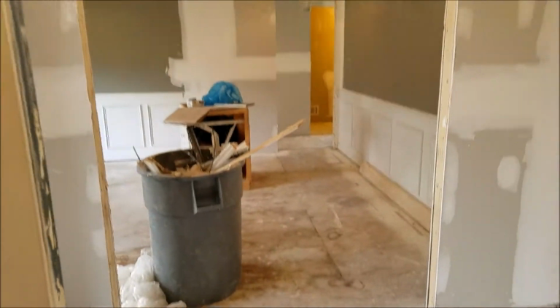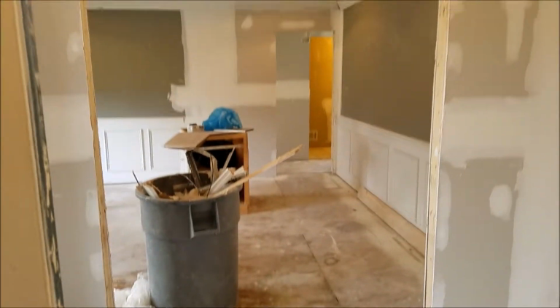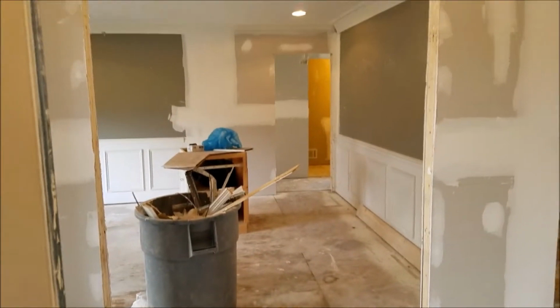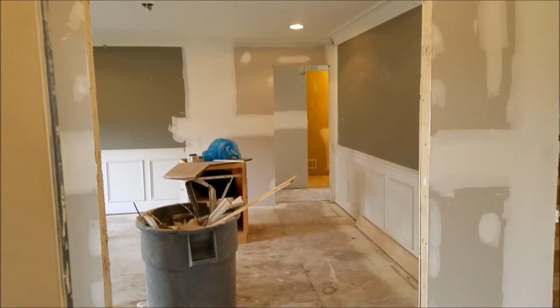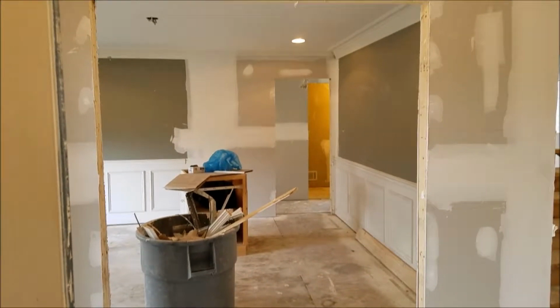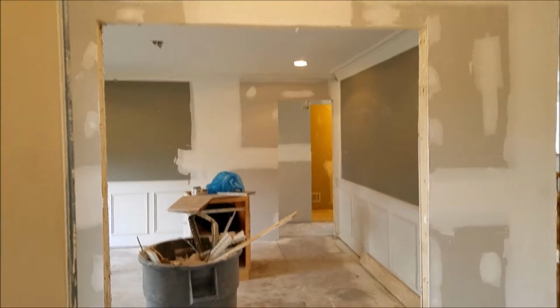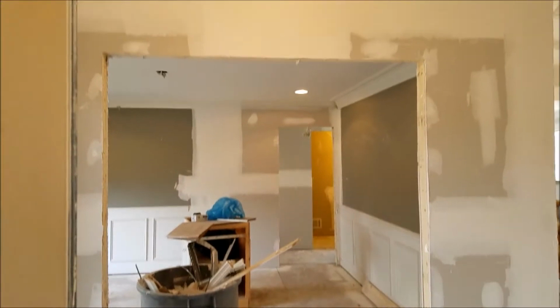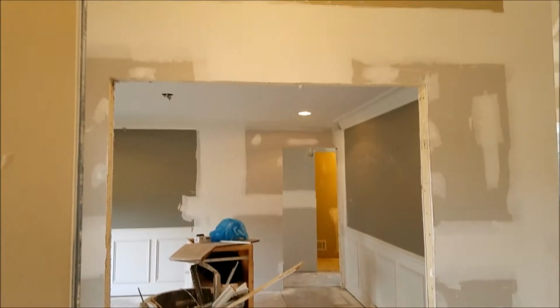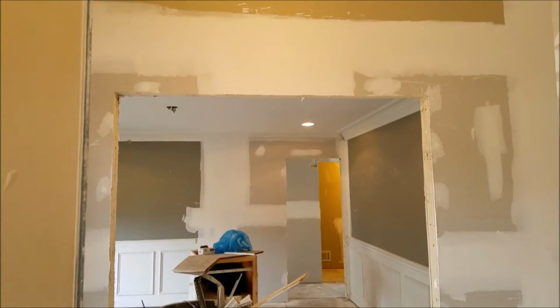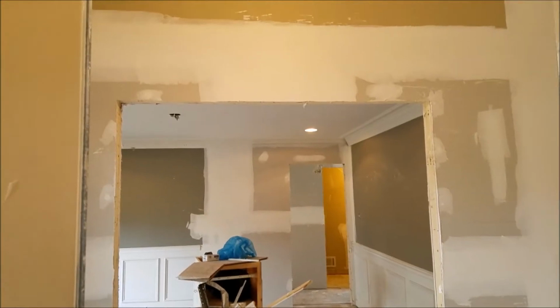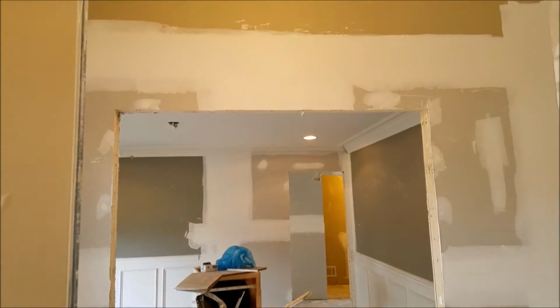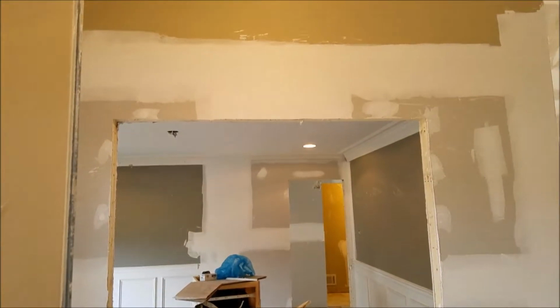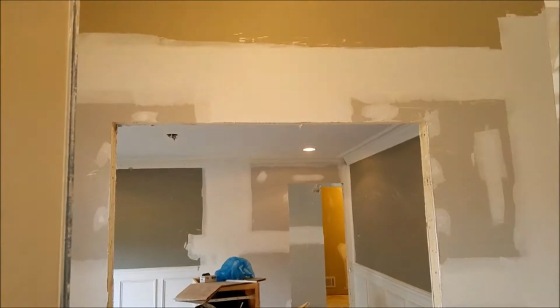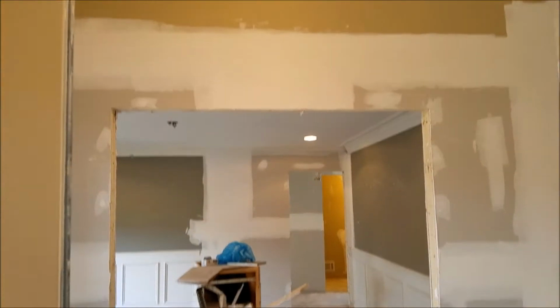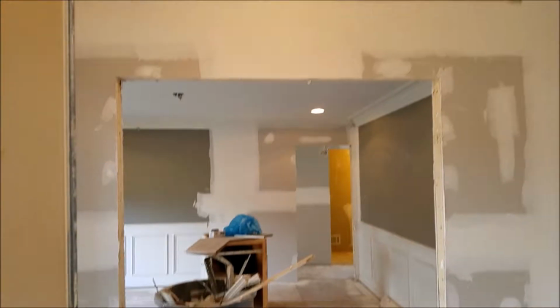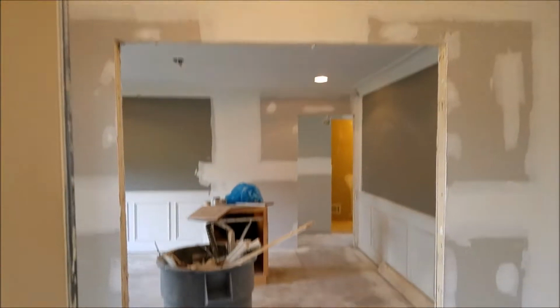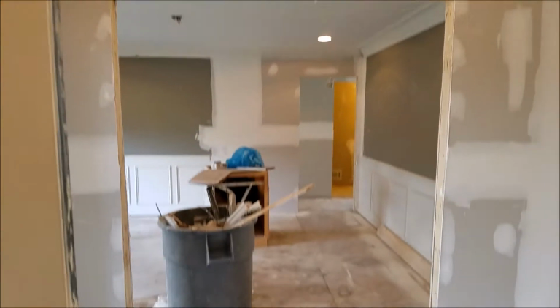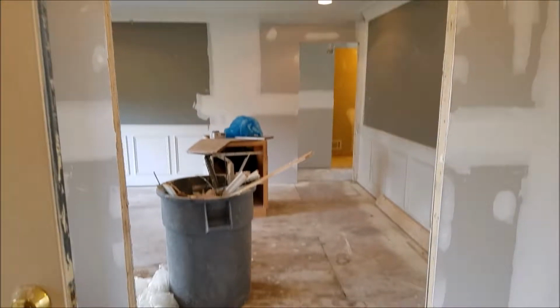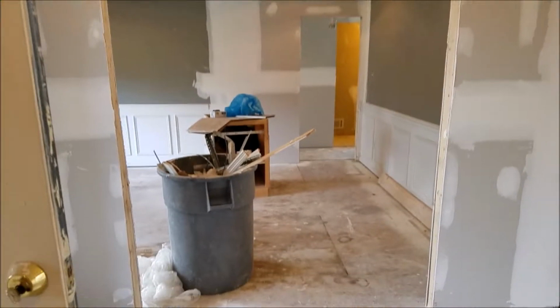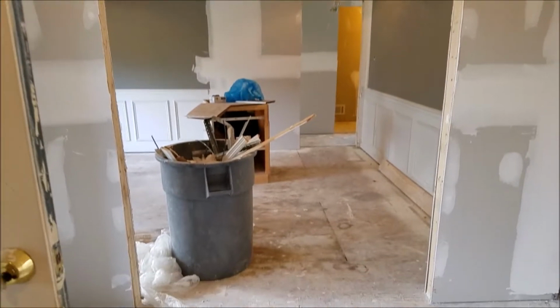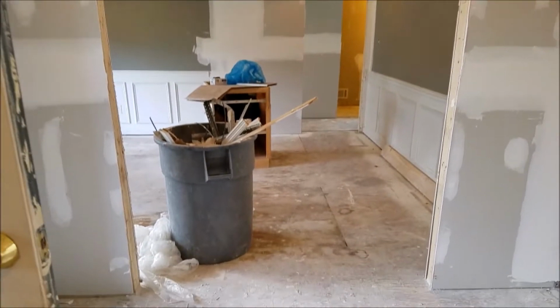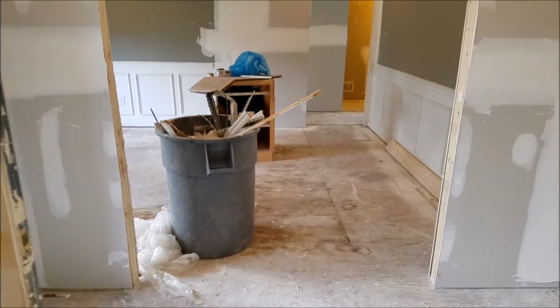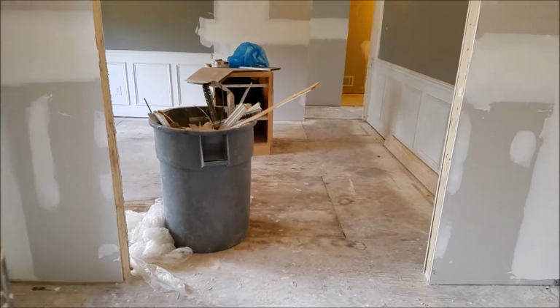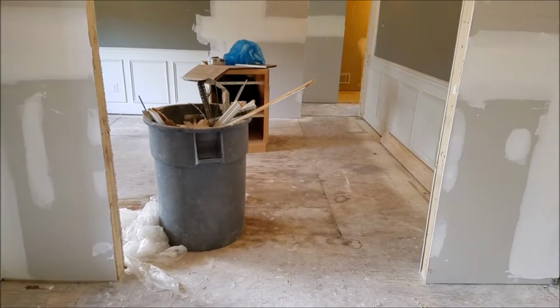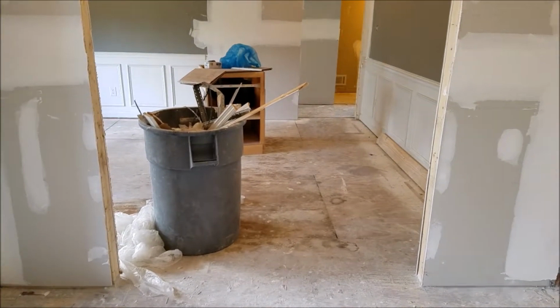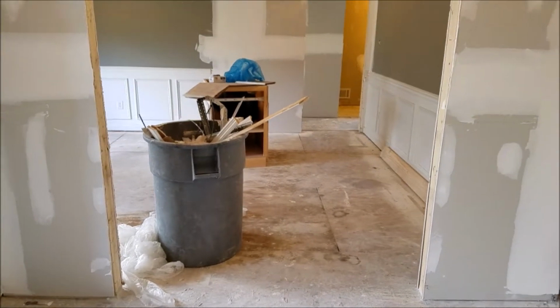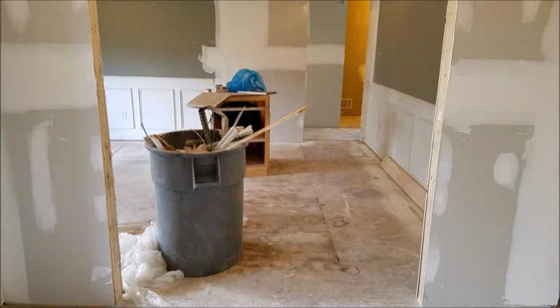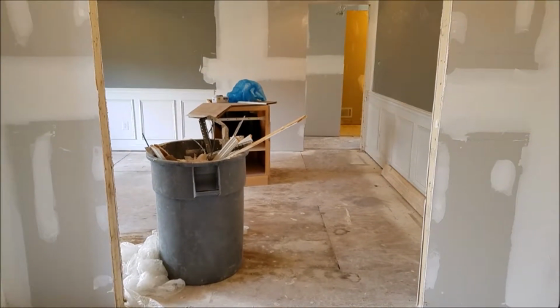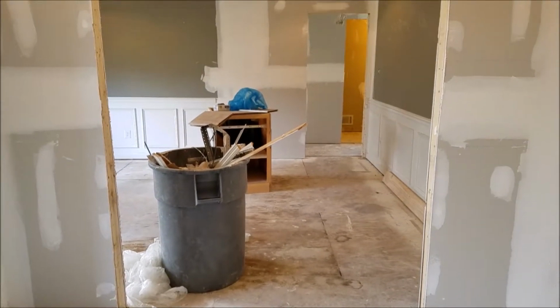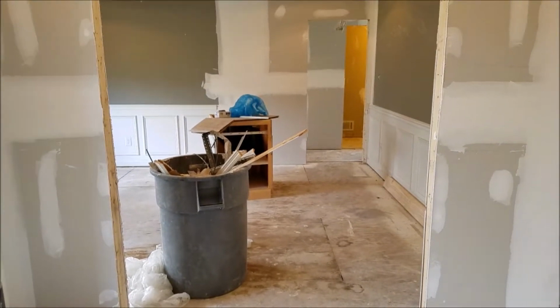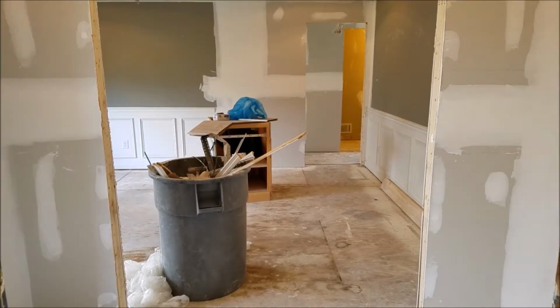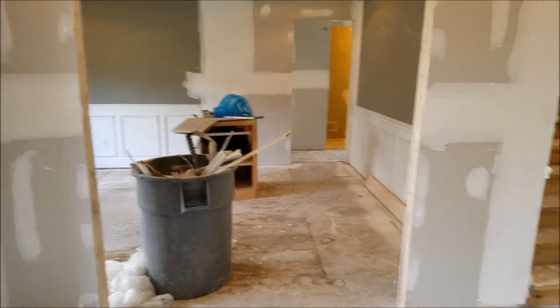Another look going into our new office area. We're adding double French doors.